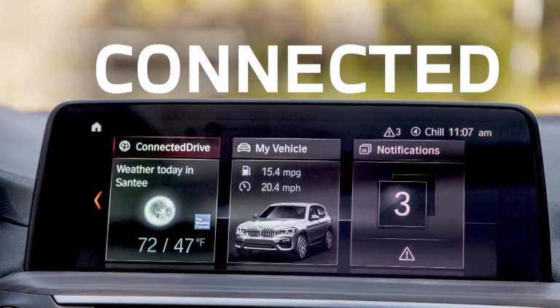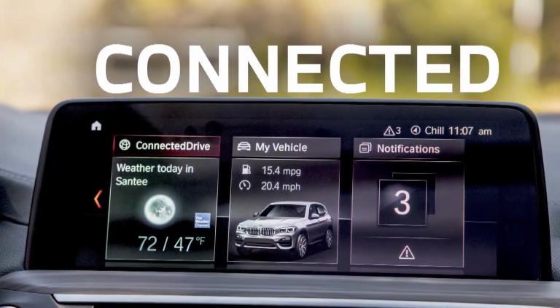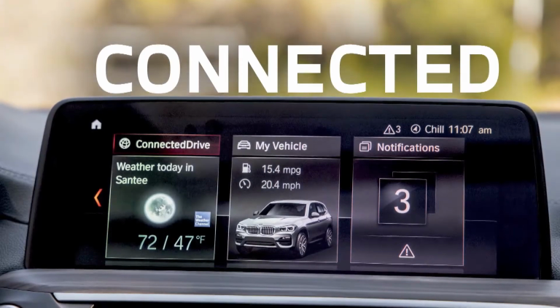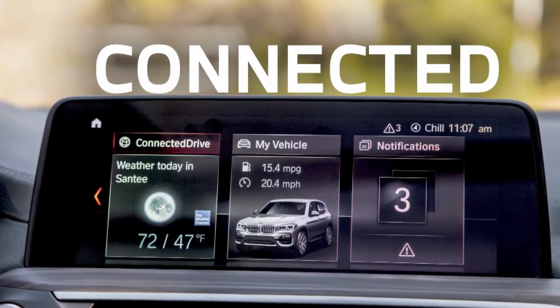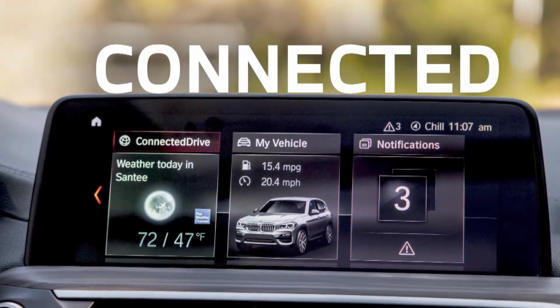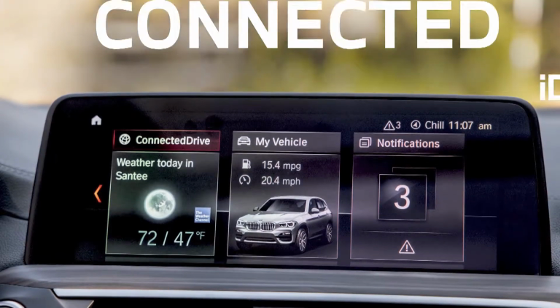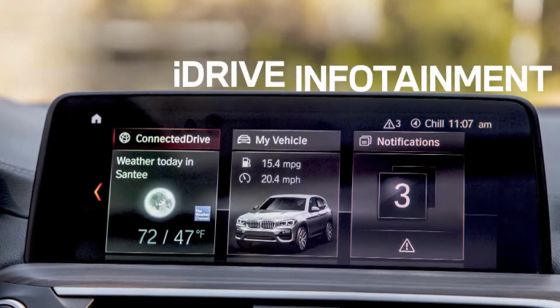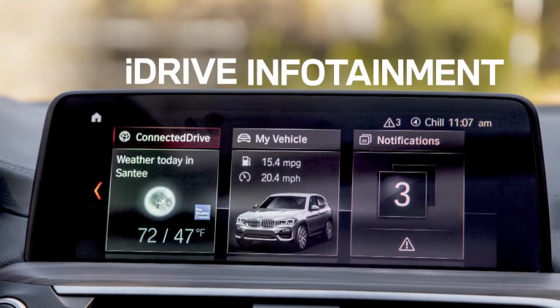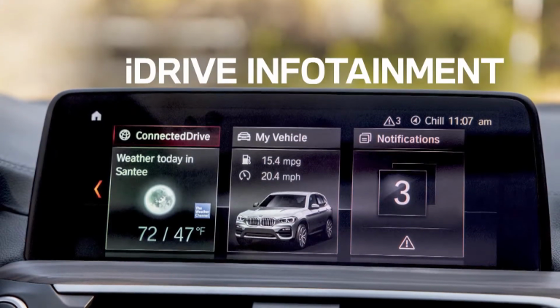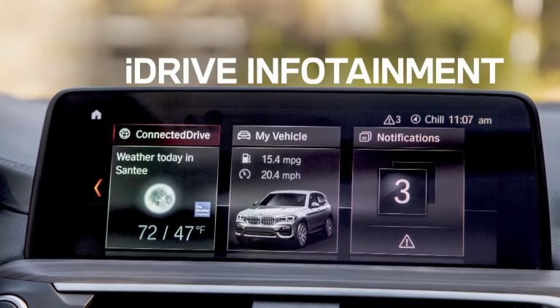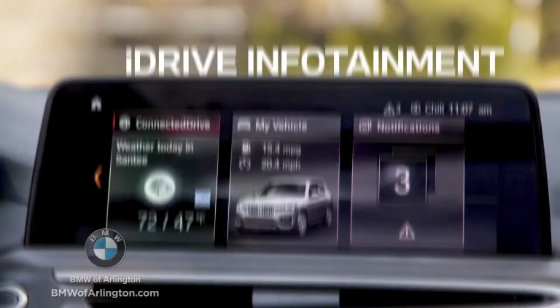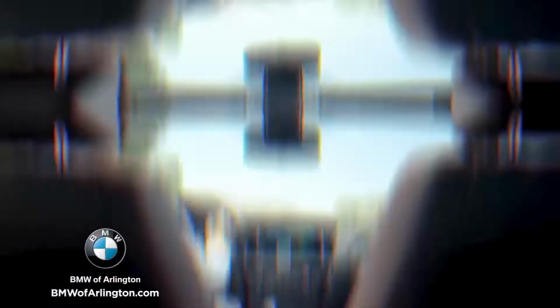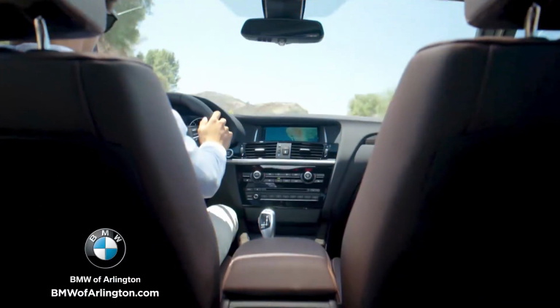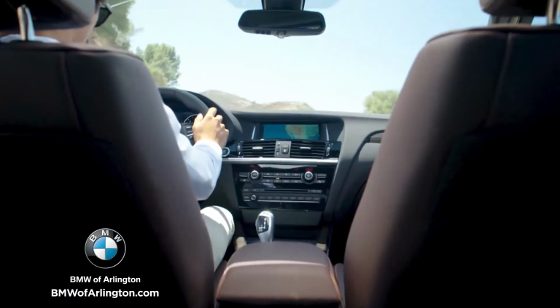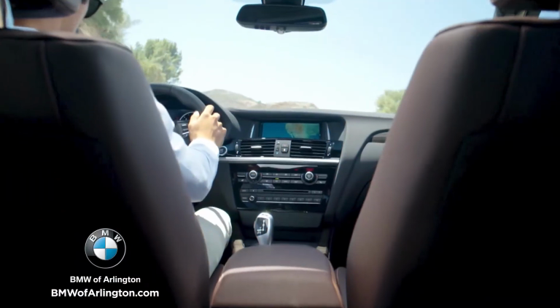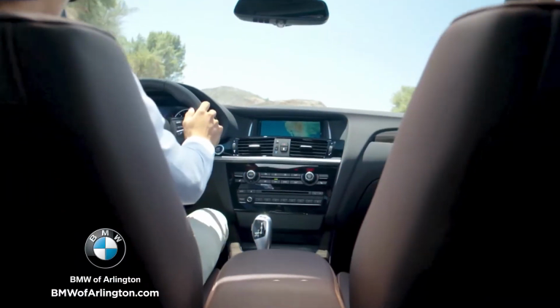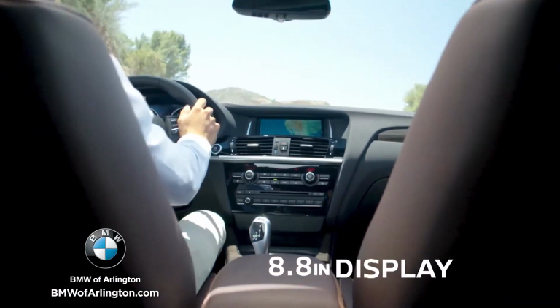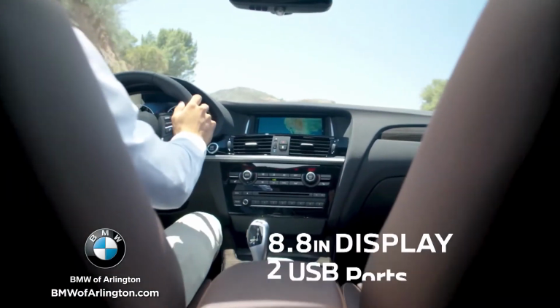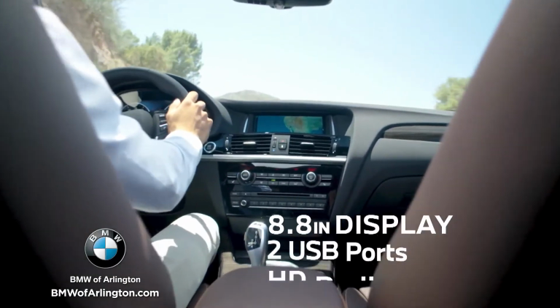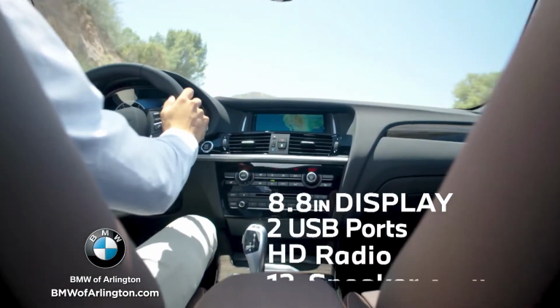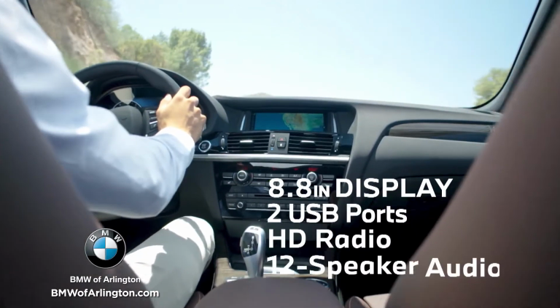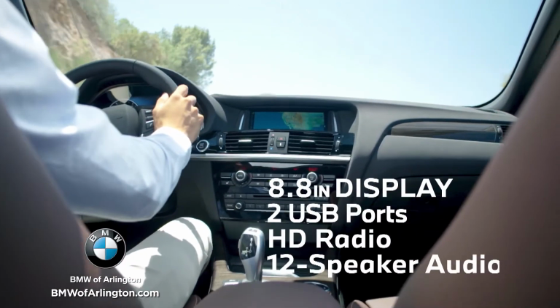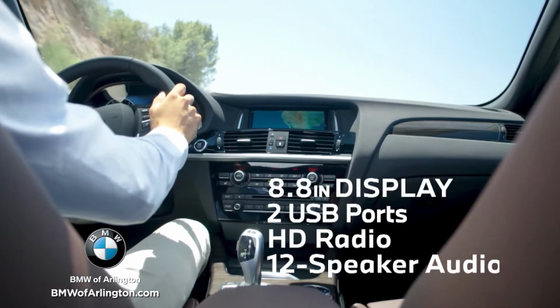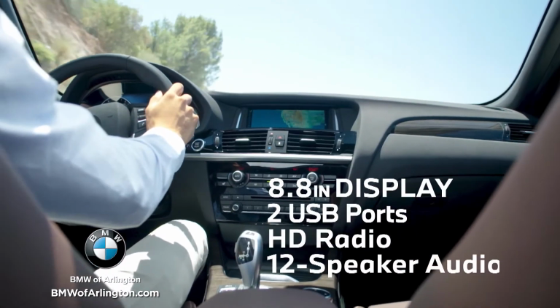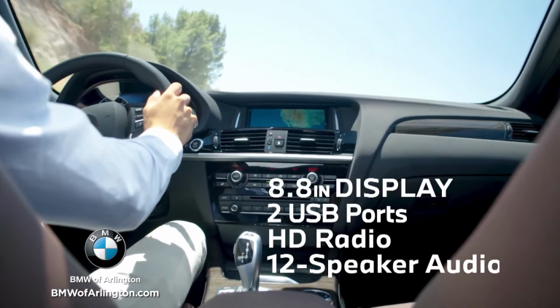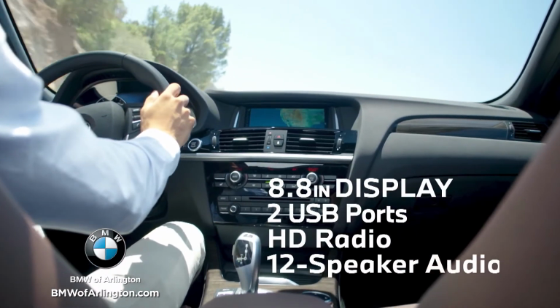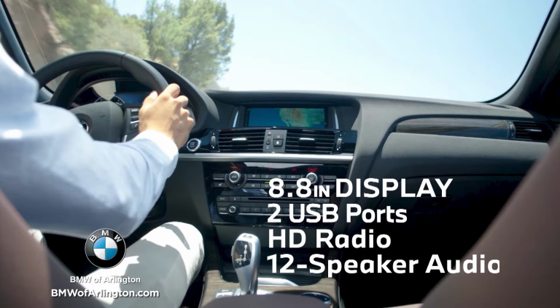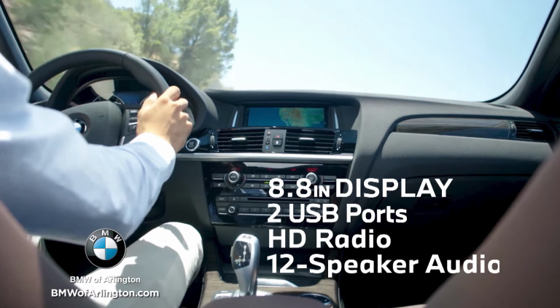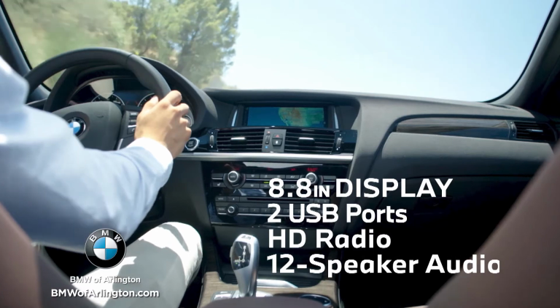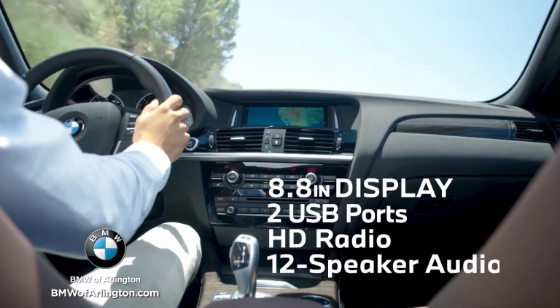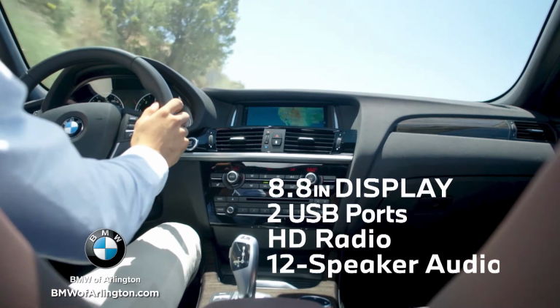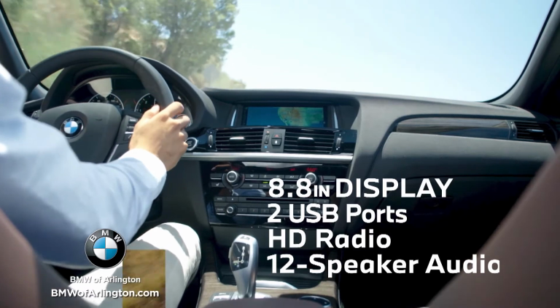And connected. The iDrive infotainment system, unique to BMW, offers an 8.8-inch touchscreen and more.